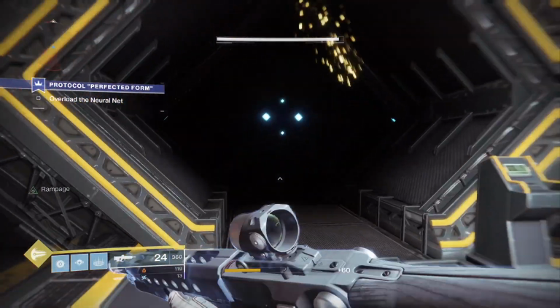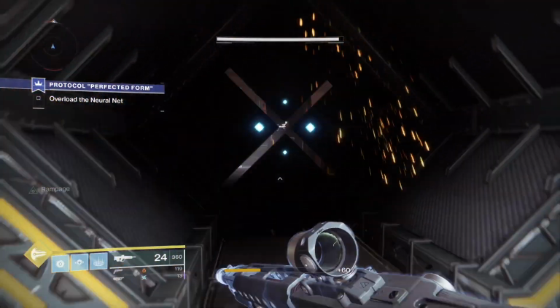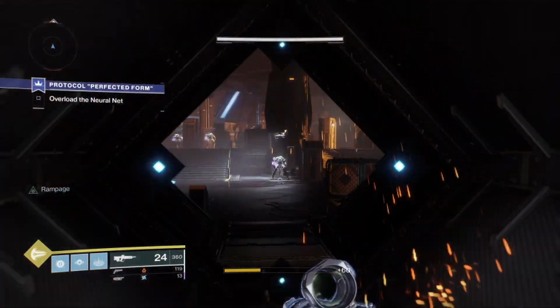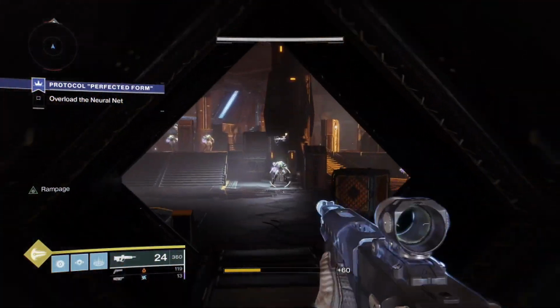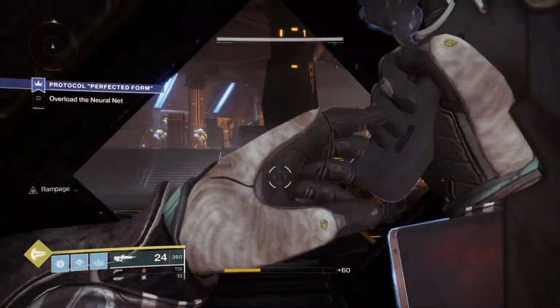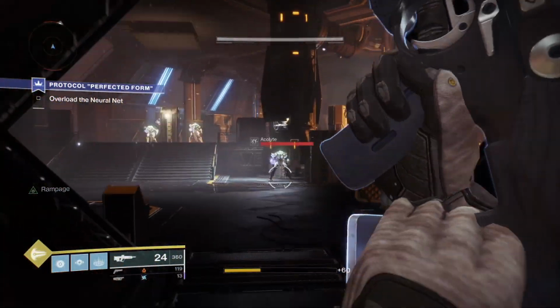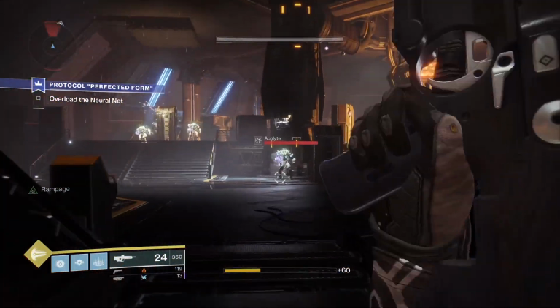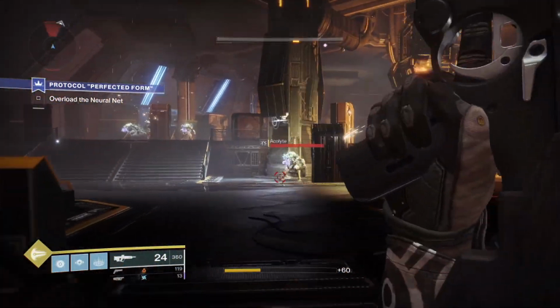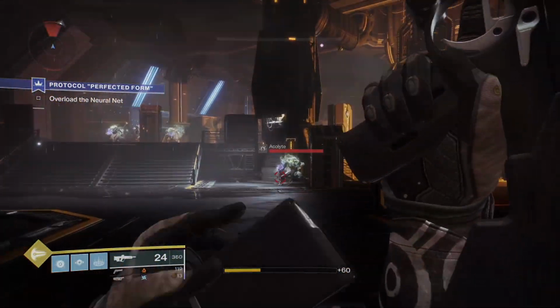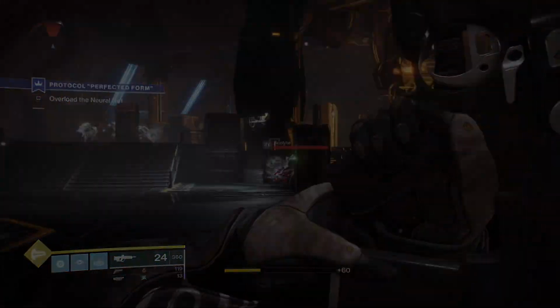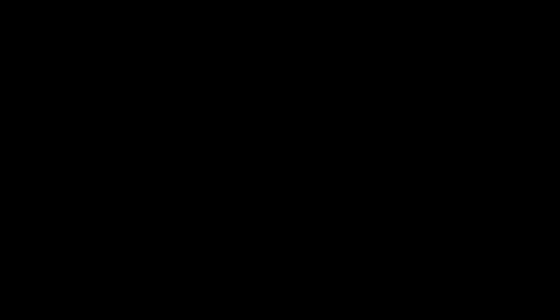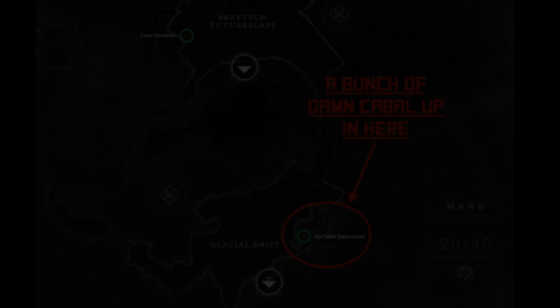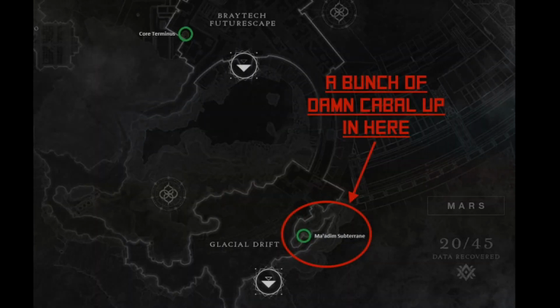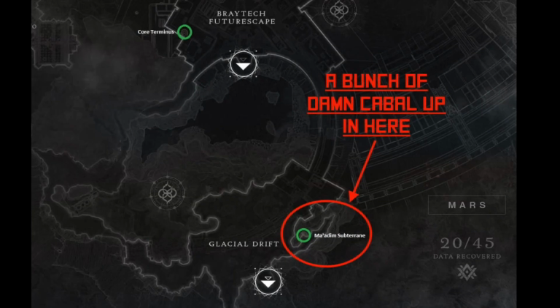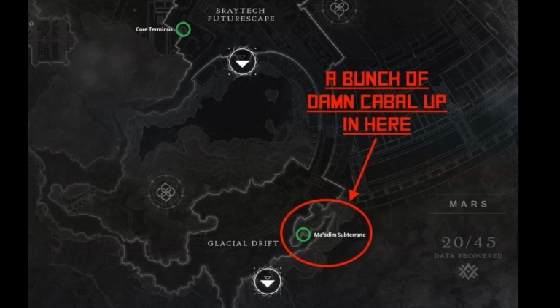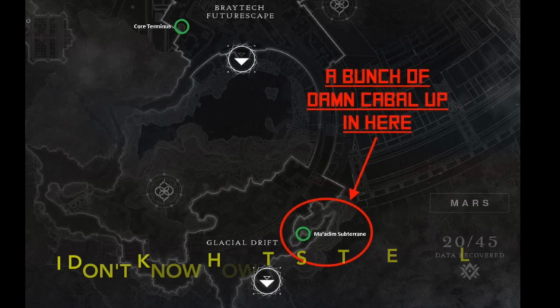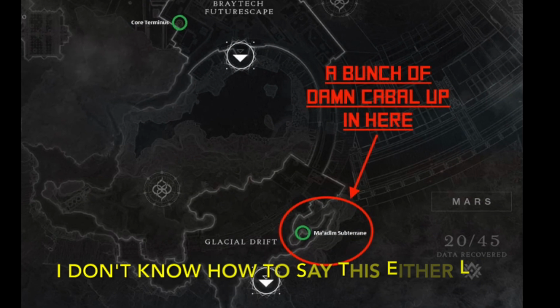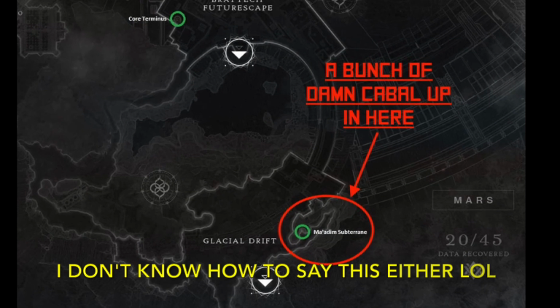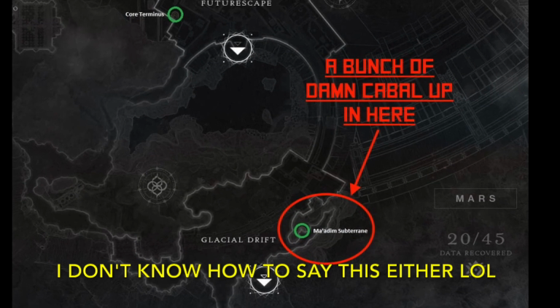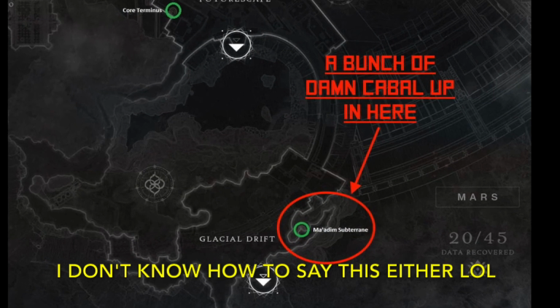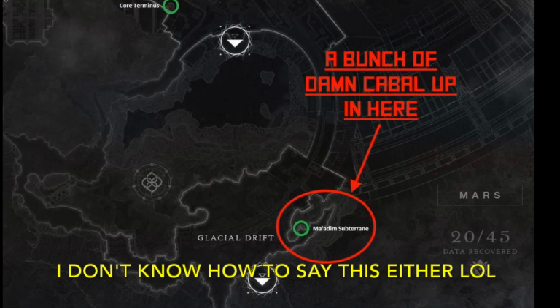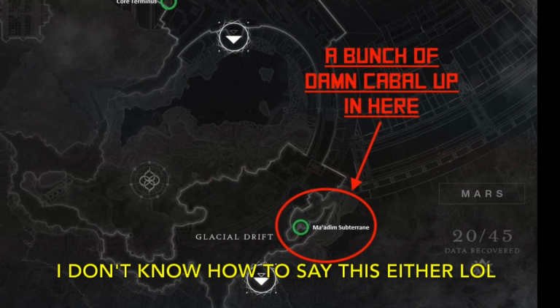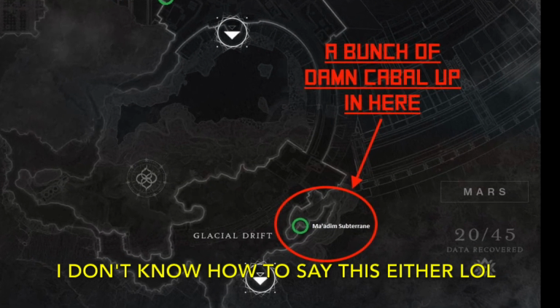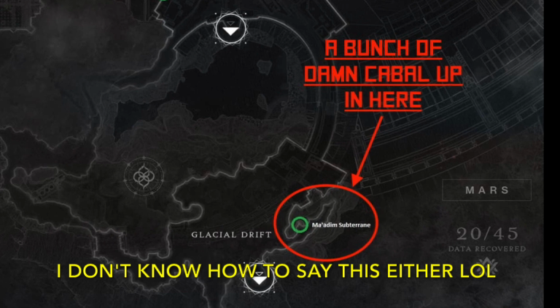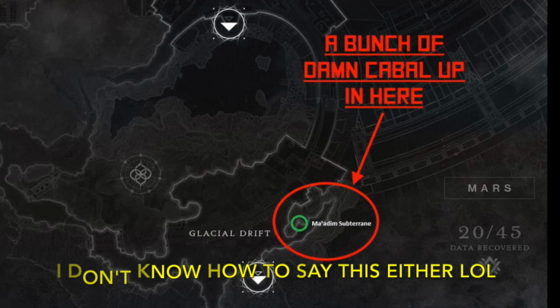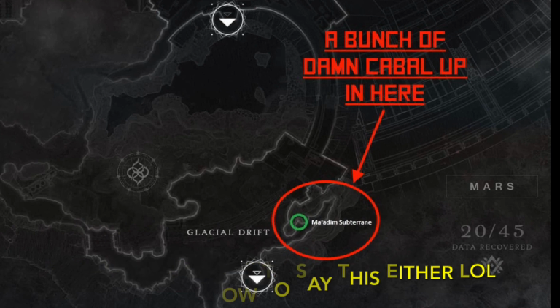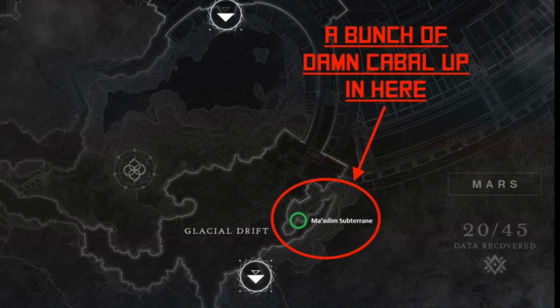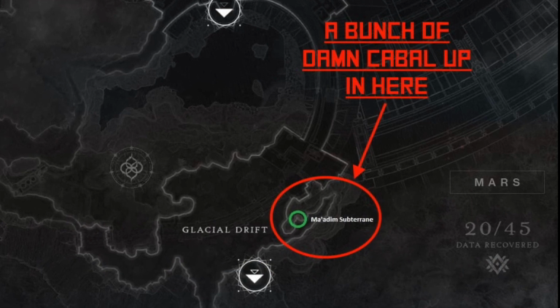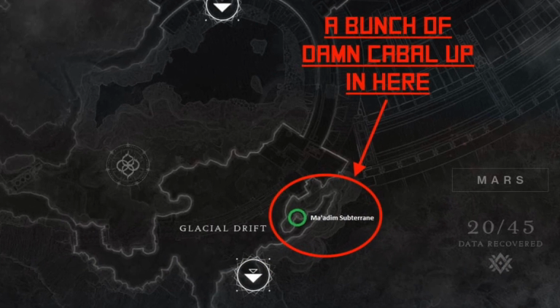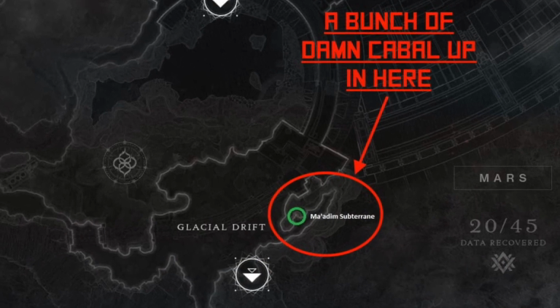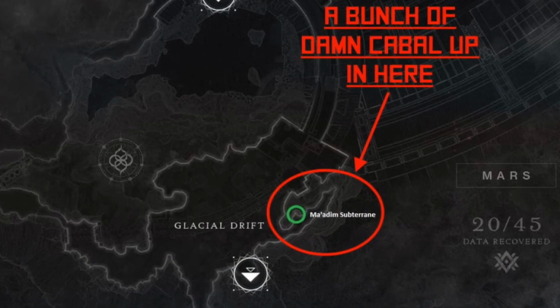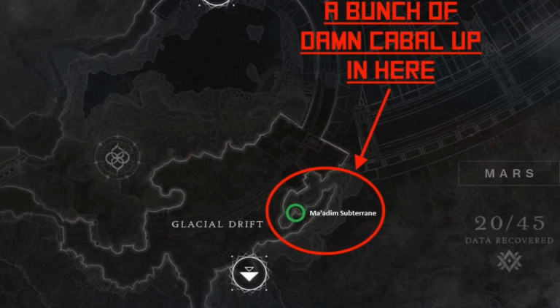To get those kills, farming lost sectors is a good bet for Cabal. Hit up Maadim's Subterrain in the Glacial Drift and Escalation Protocol for Hive kills.